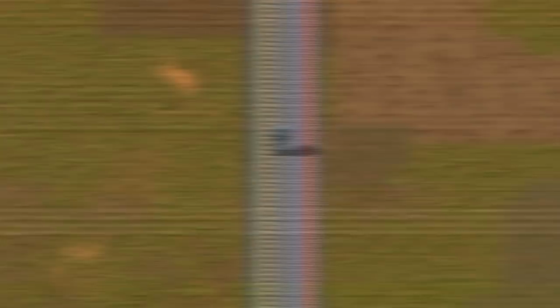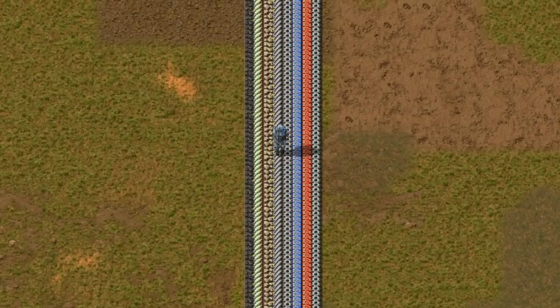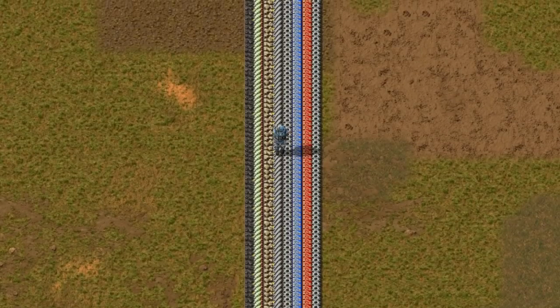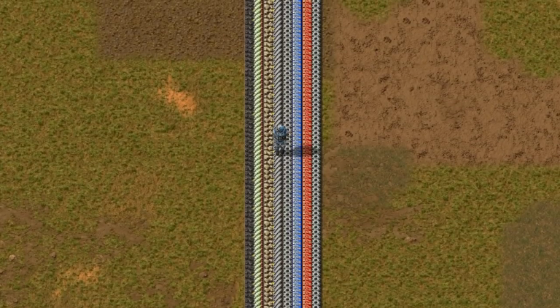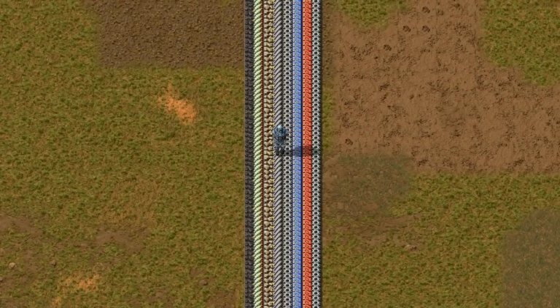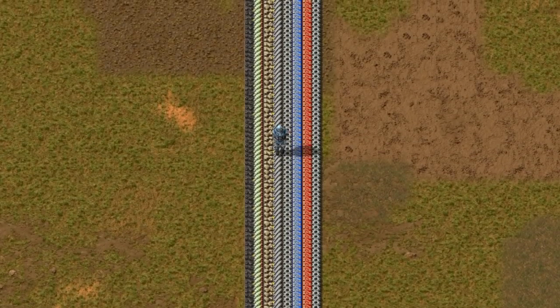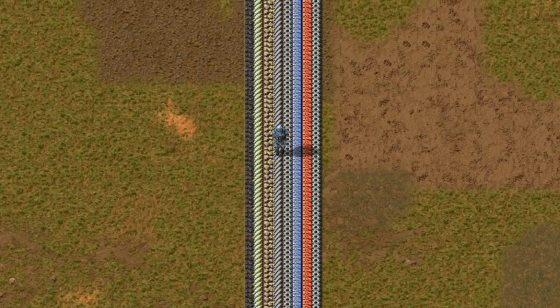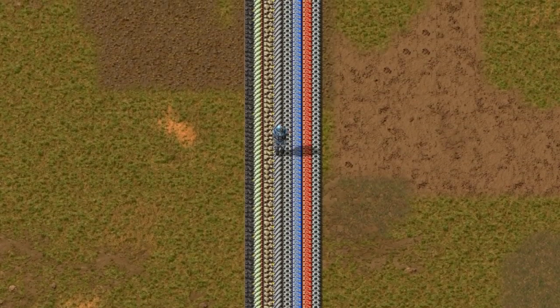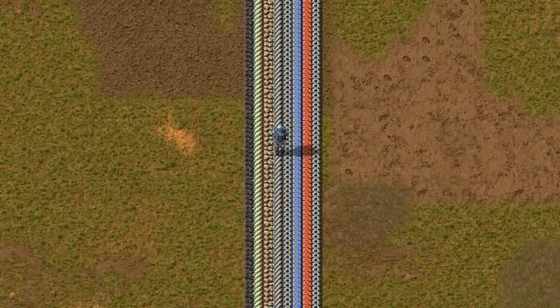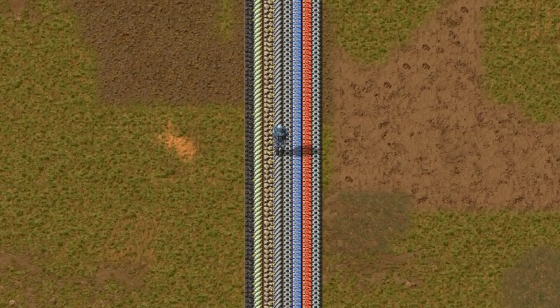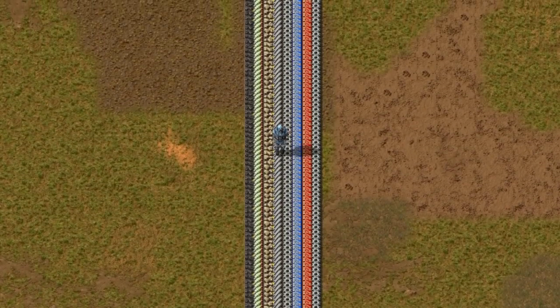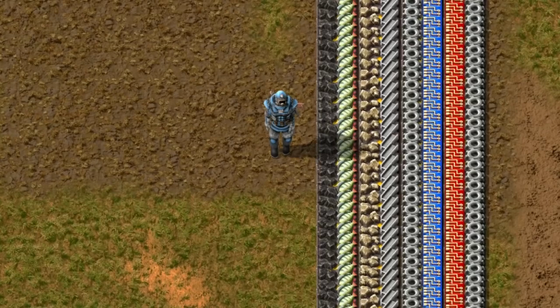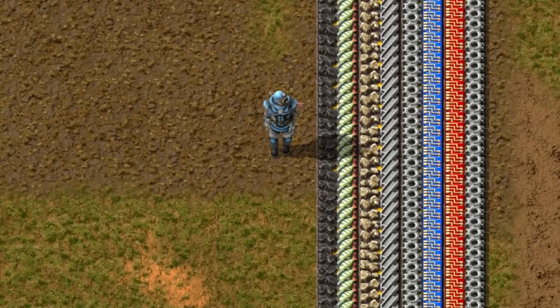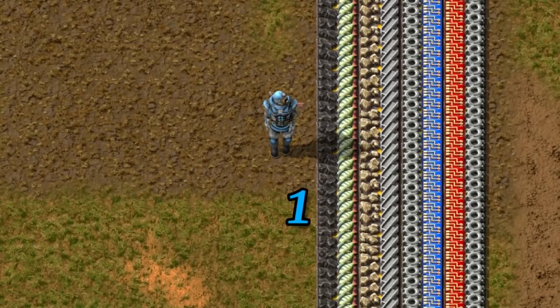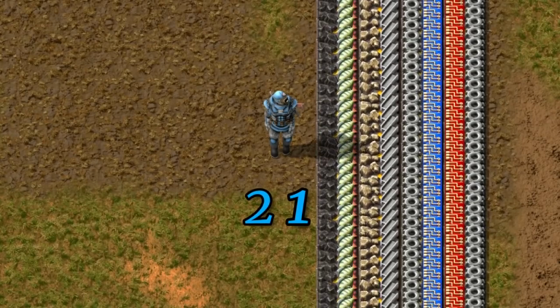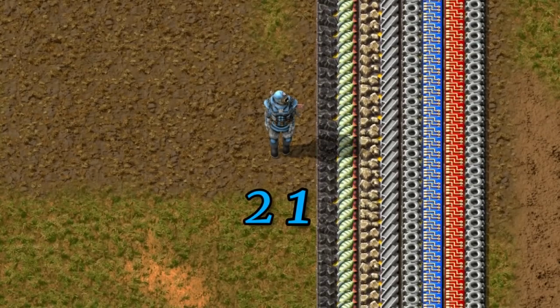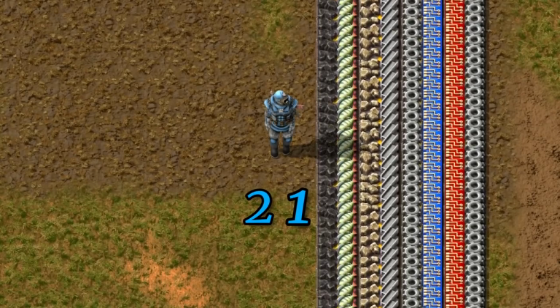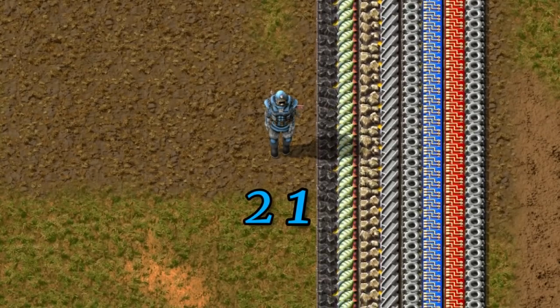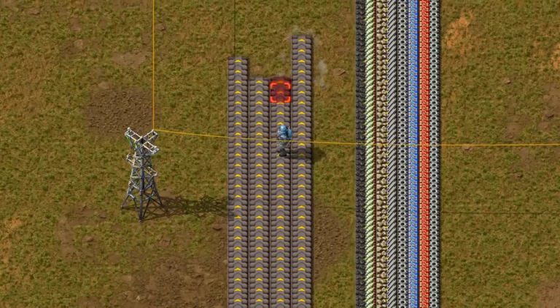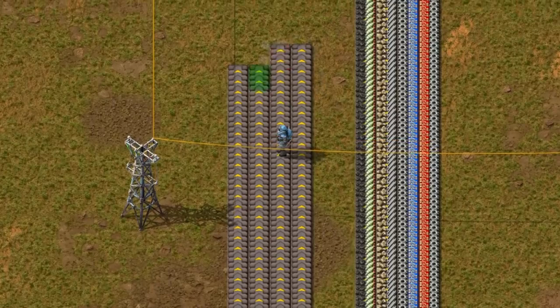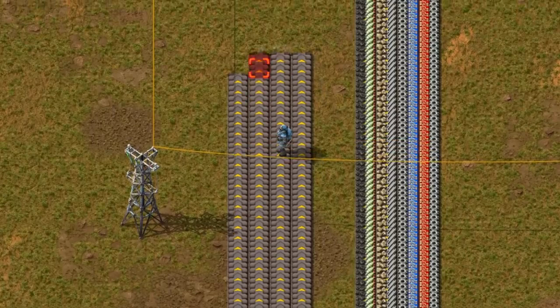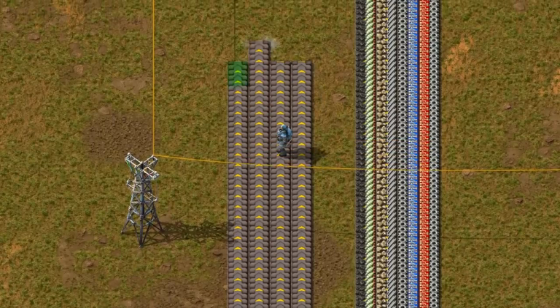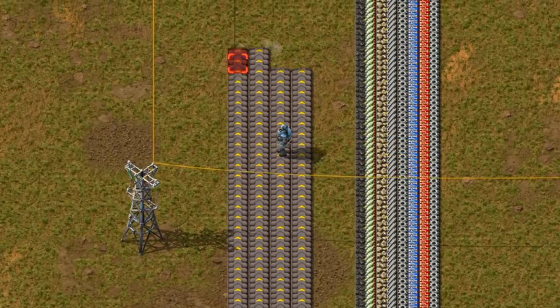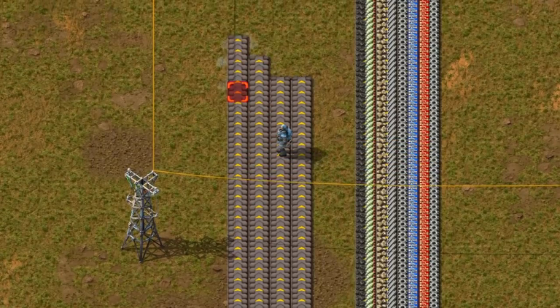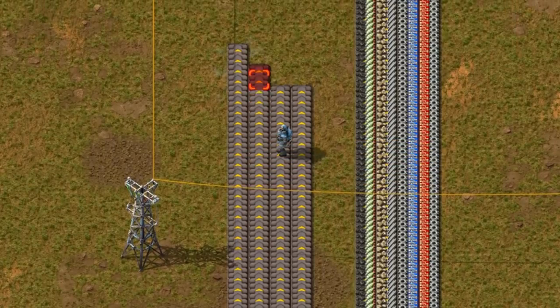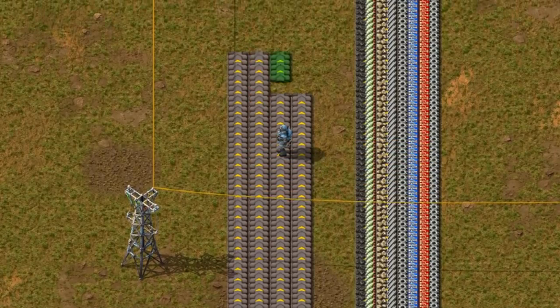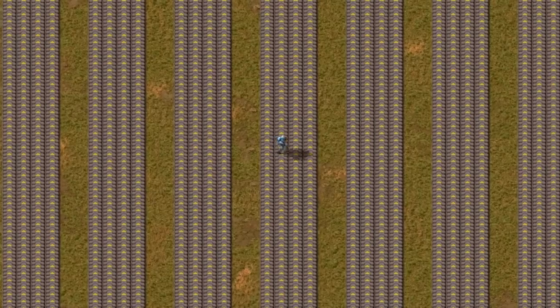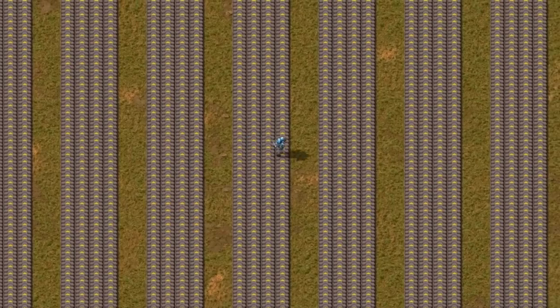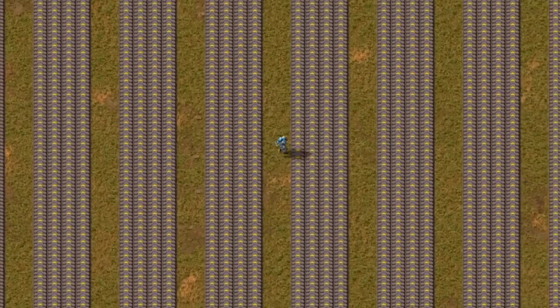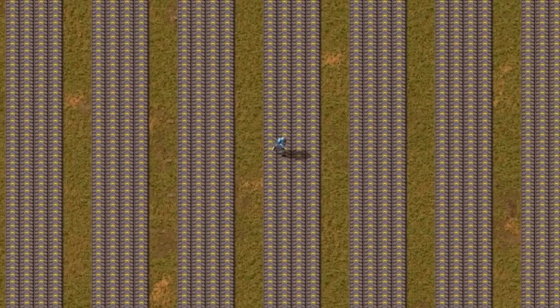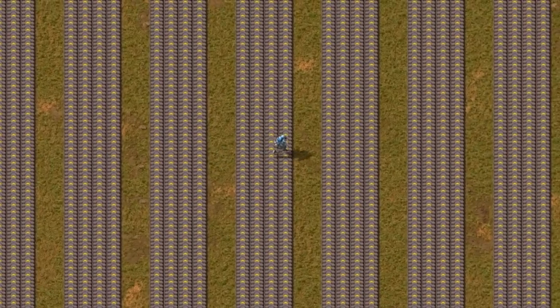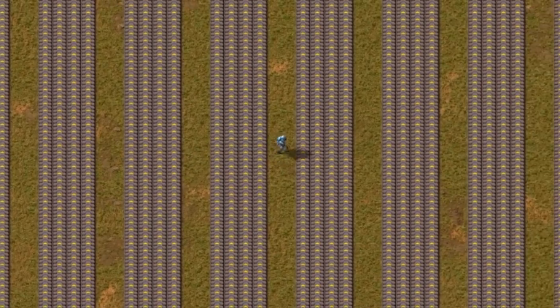Prepare four belt lines for resources. Make two tiles of space and build another four belts. Repeat multiple times.